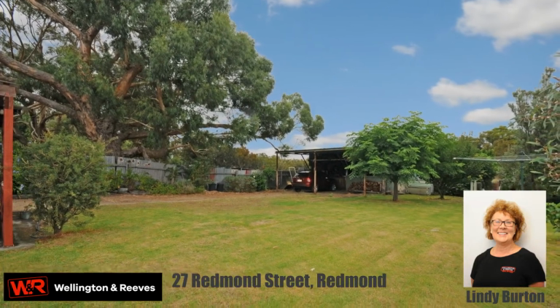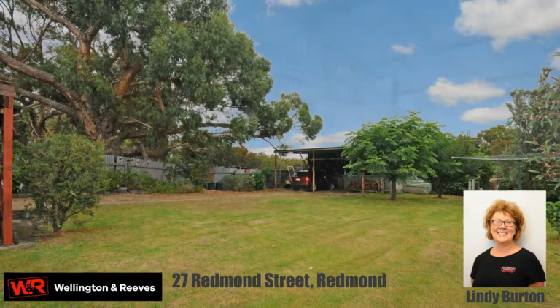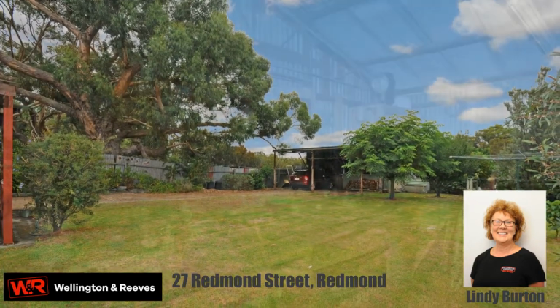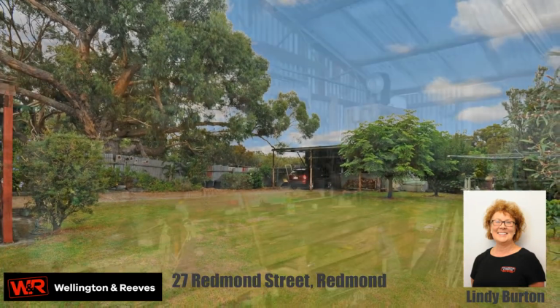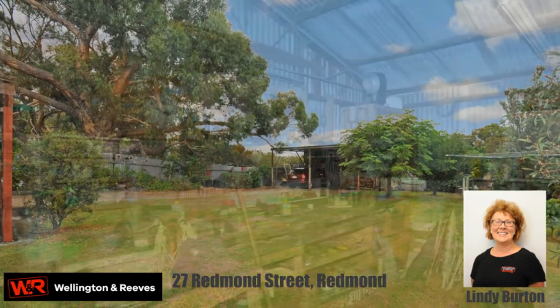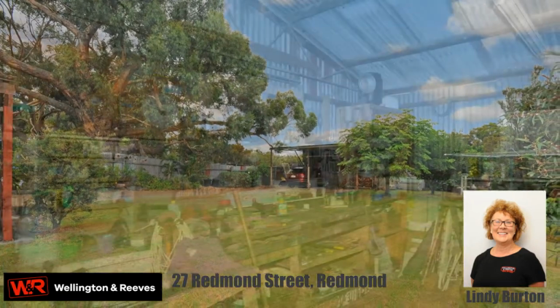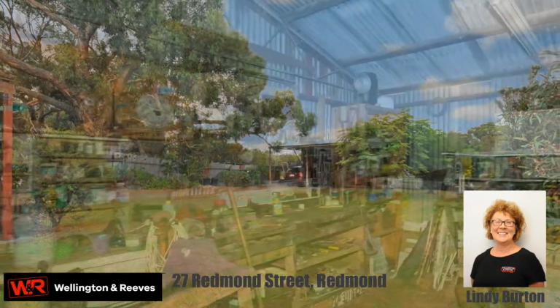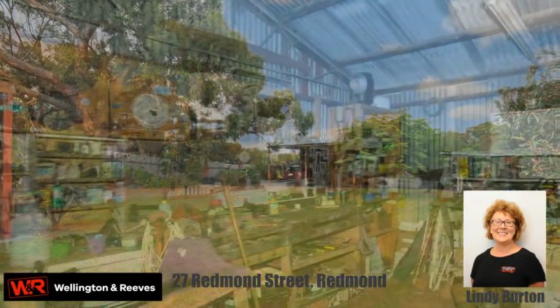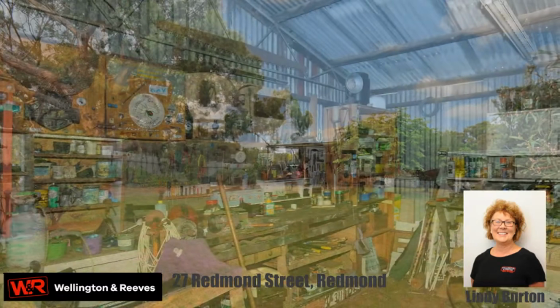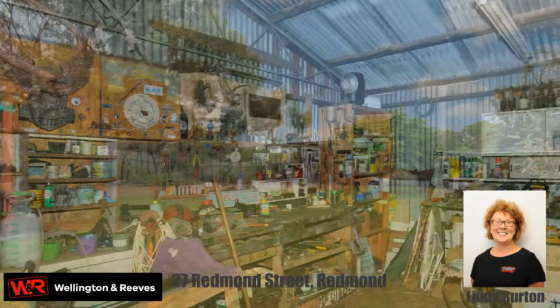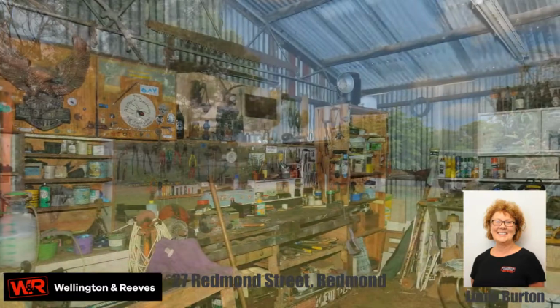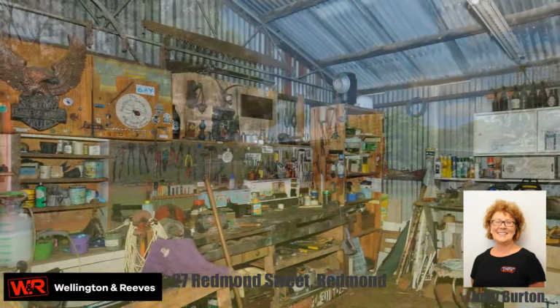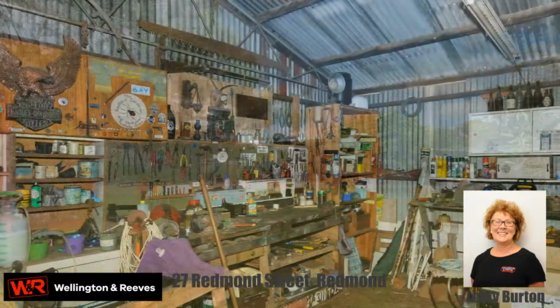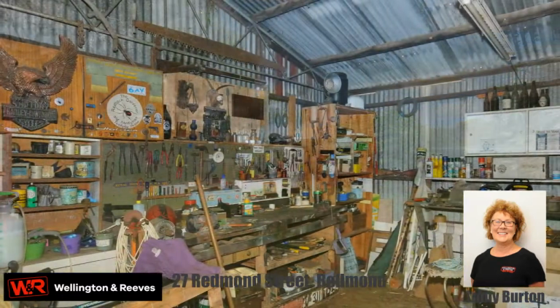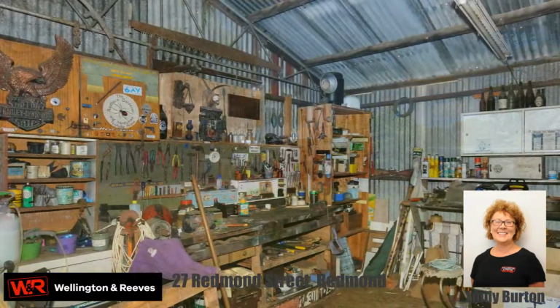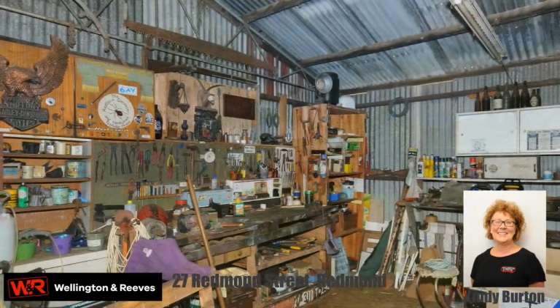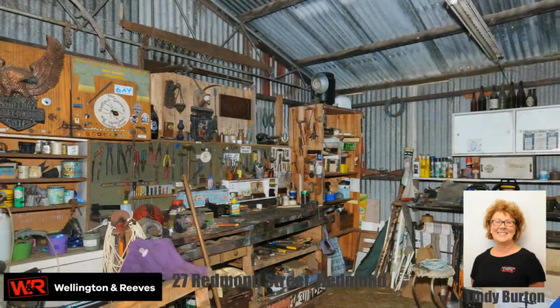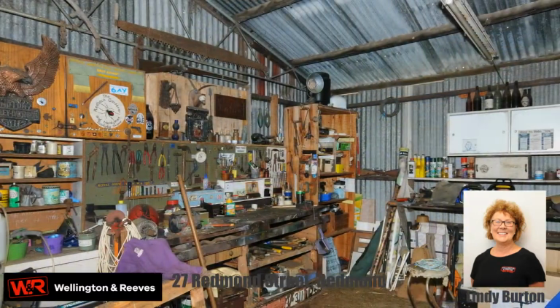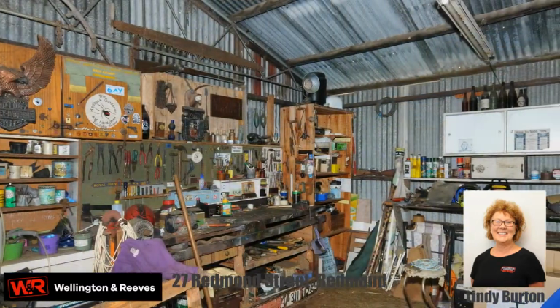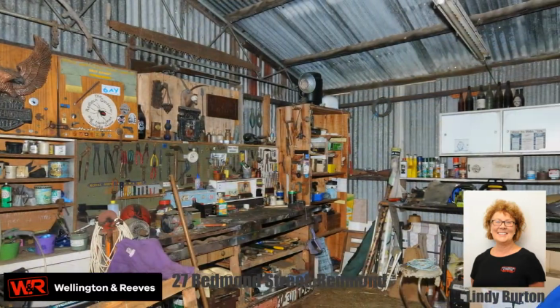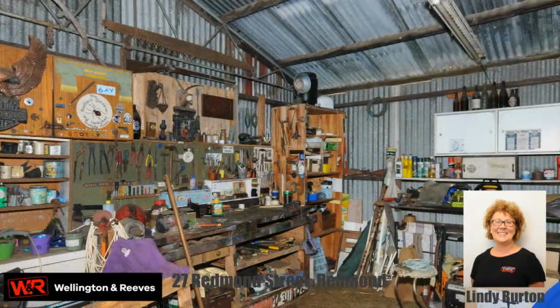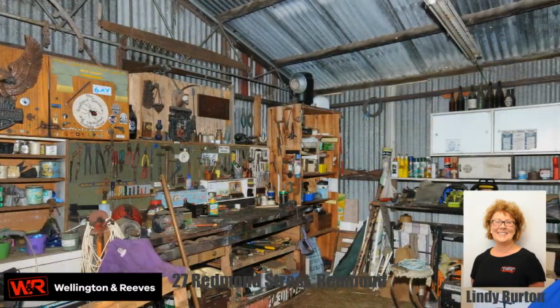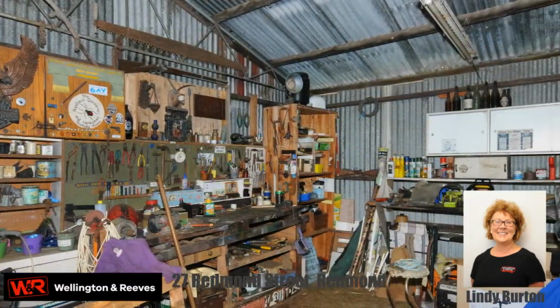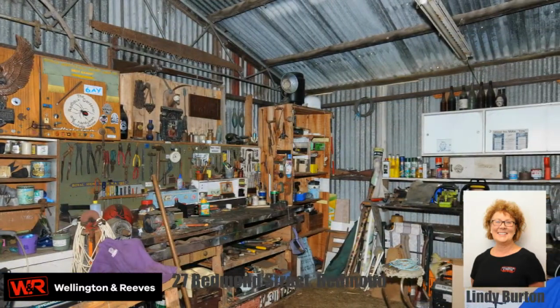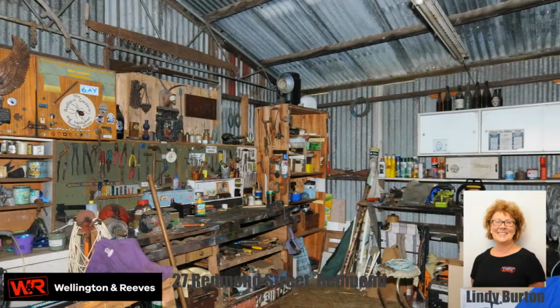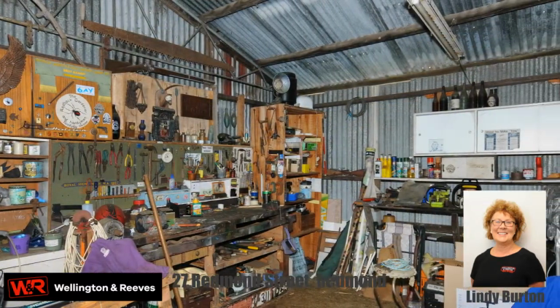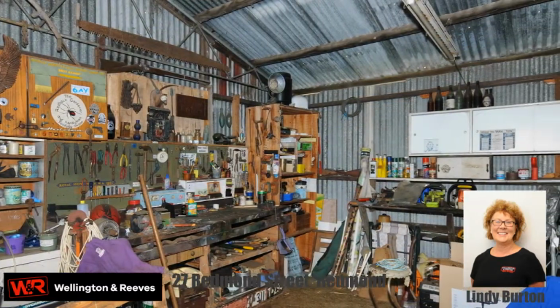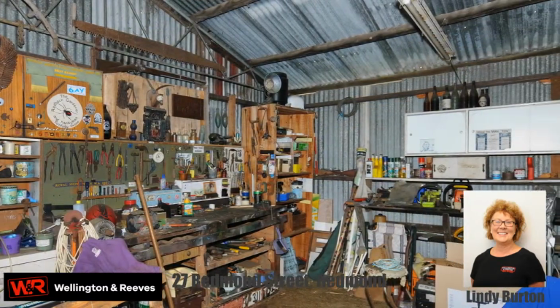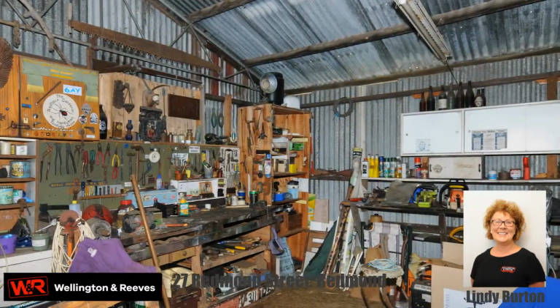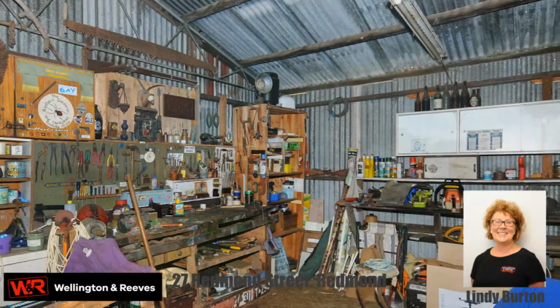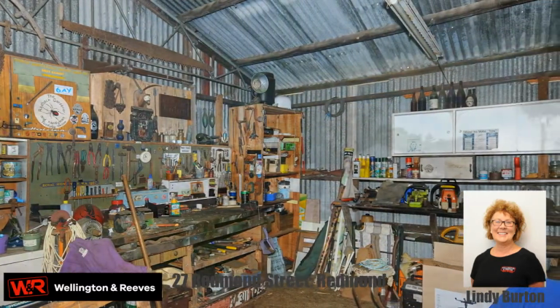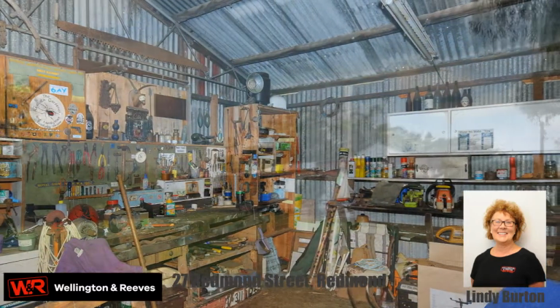The block has a double carport, workshop, bore, rainwater tank and more.